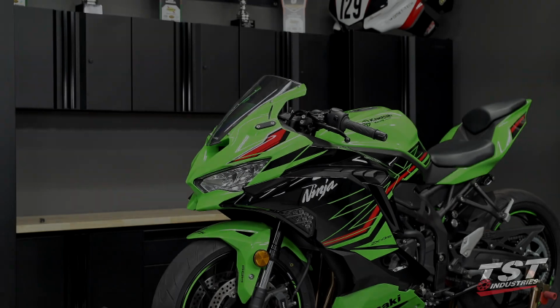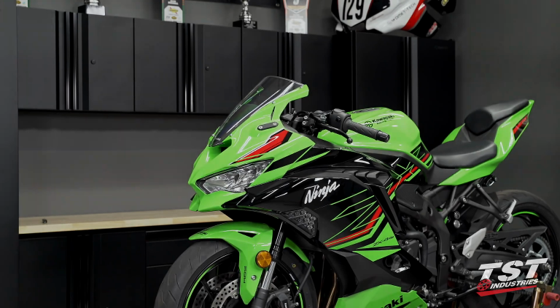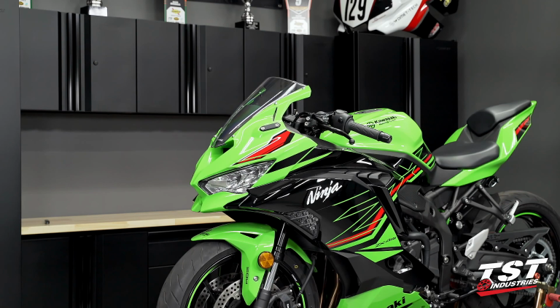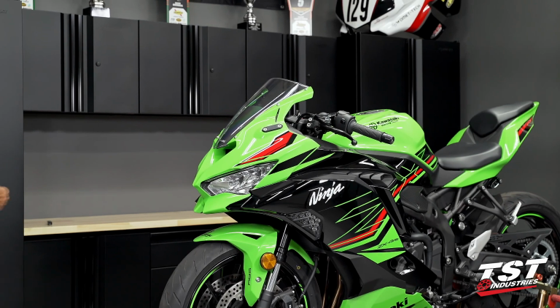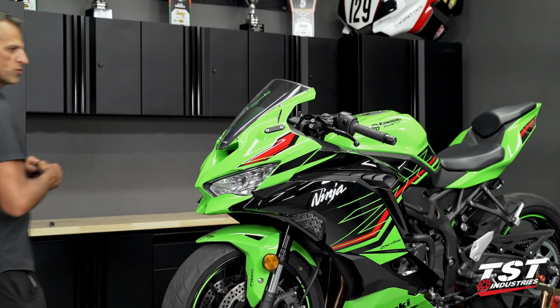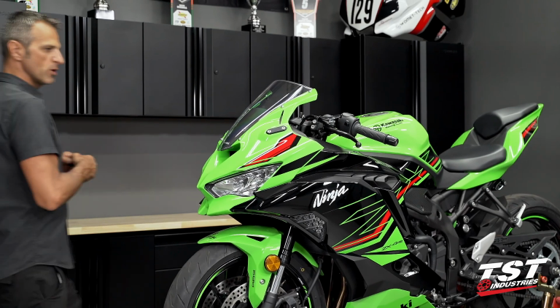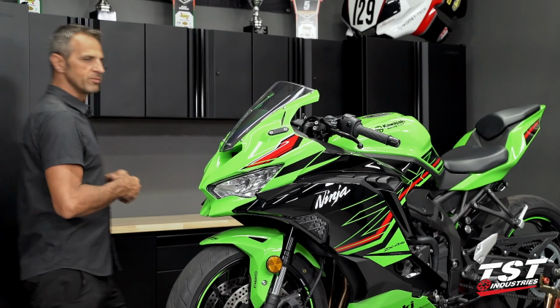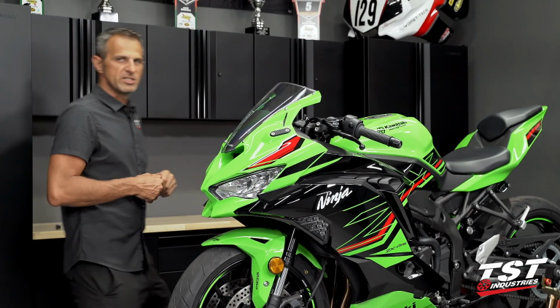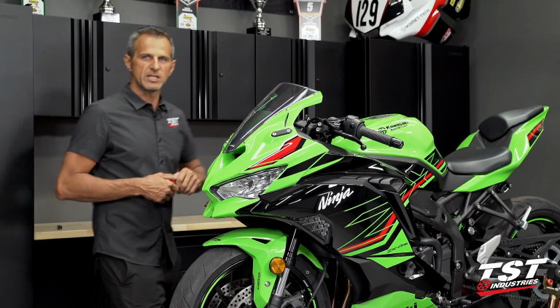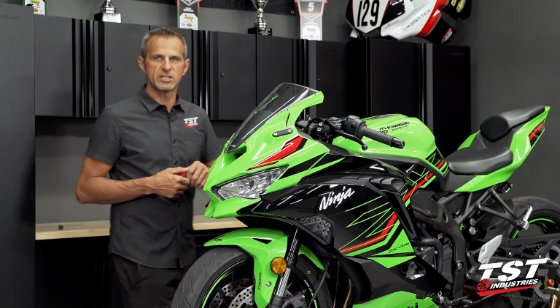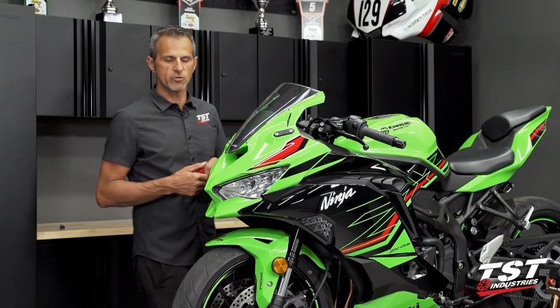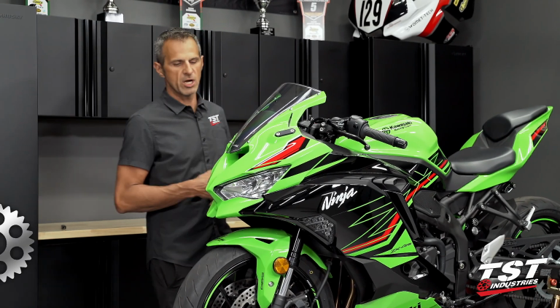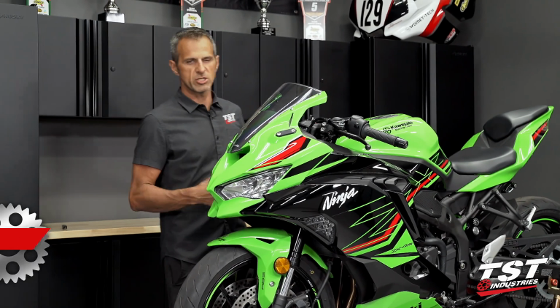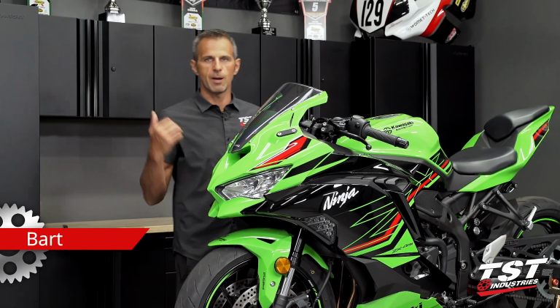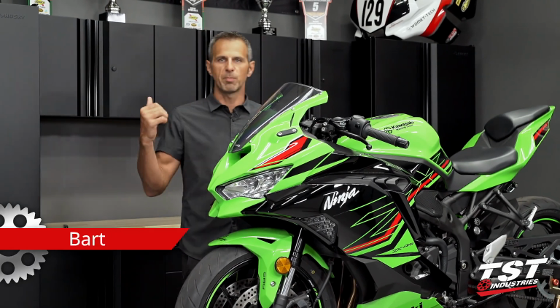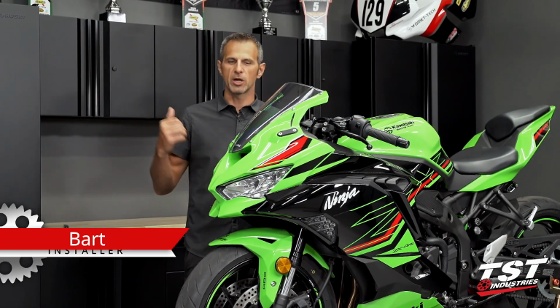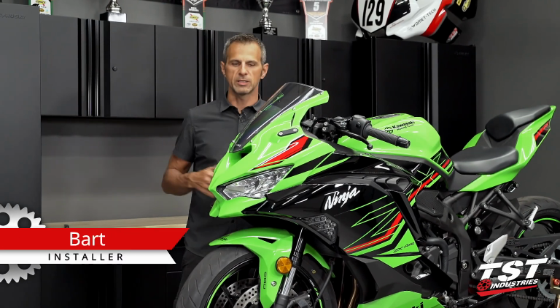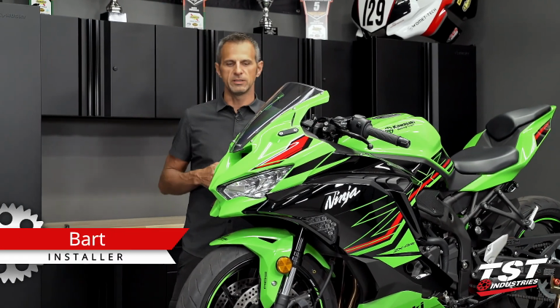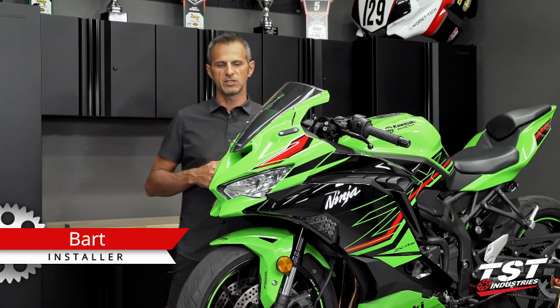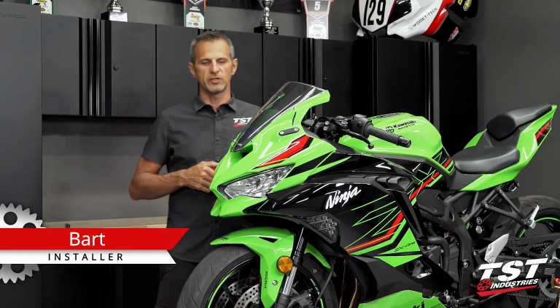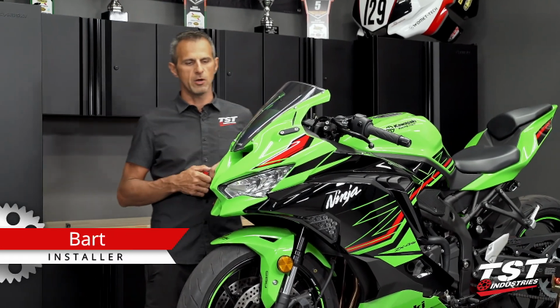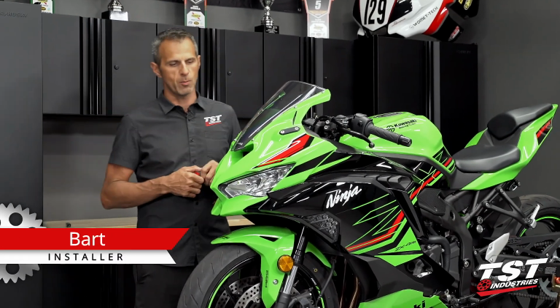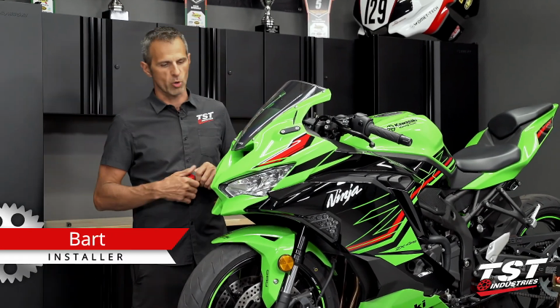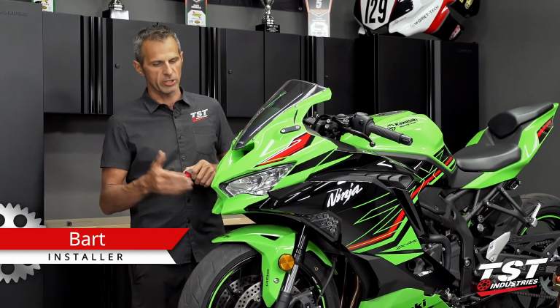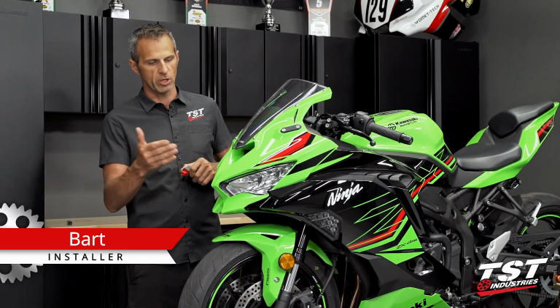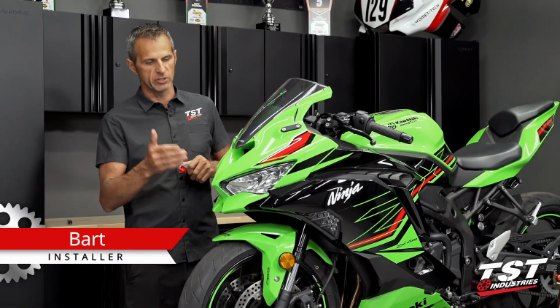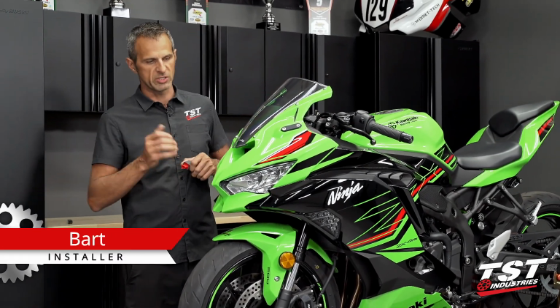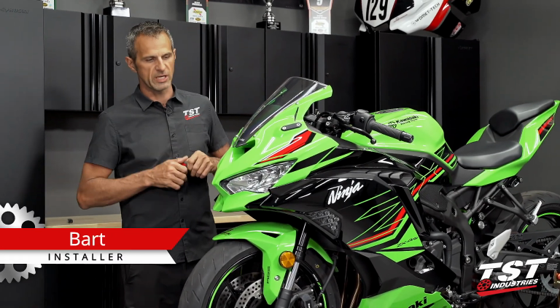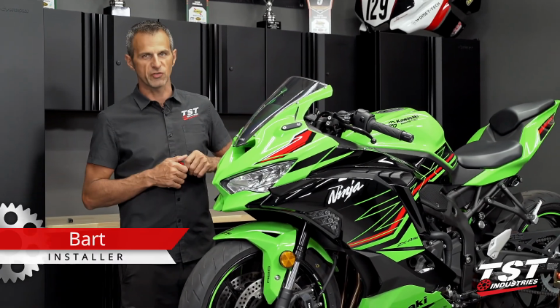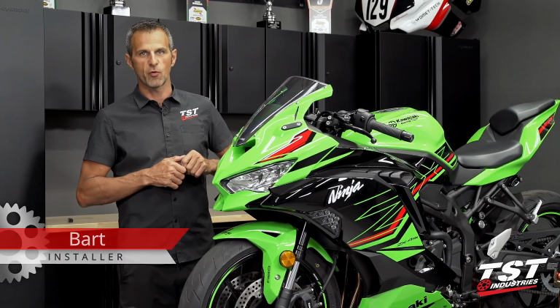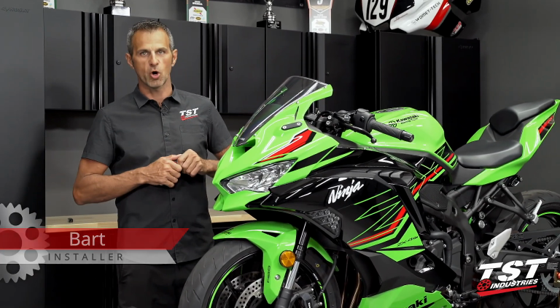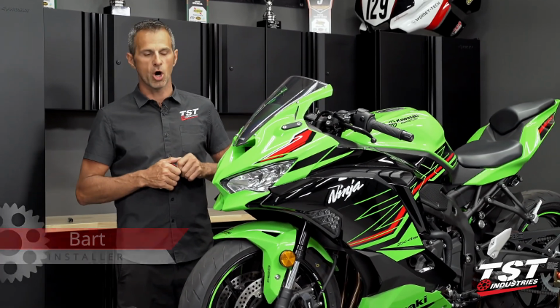Hey guys, welcome to TSC Garage. I'm Bart. In this video, I'm working on the ZX-4R.